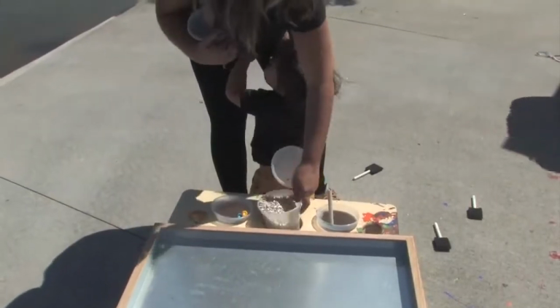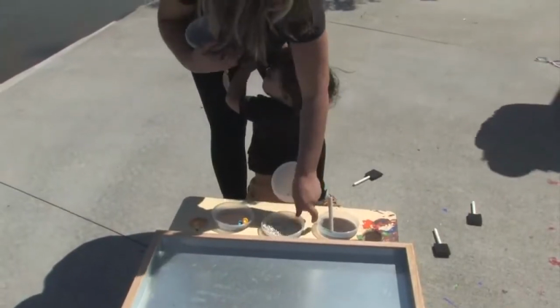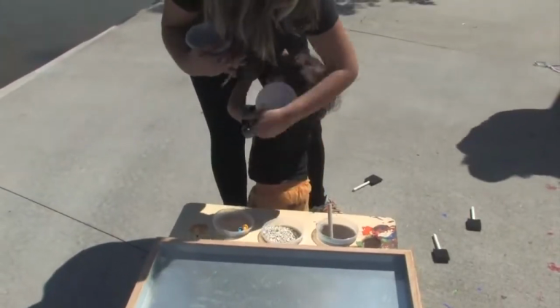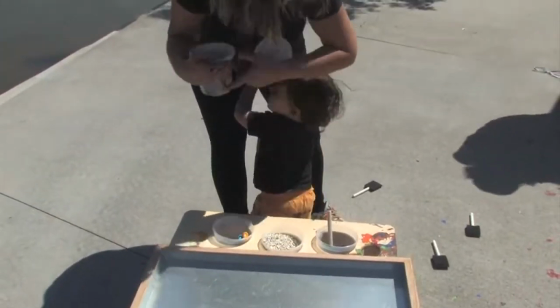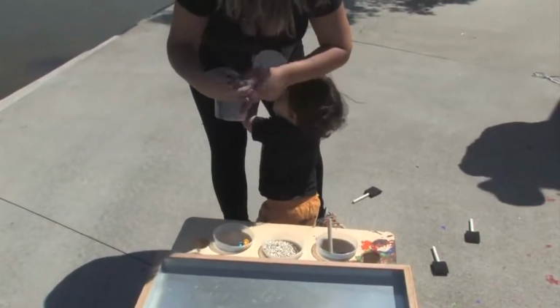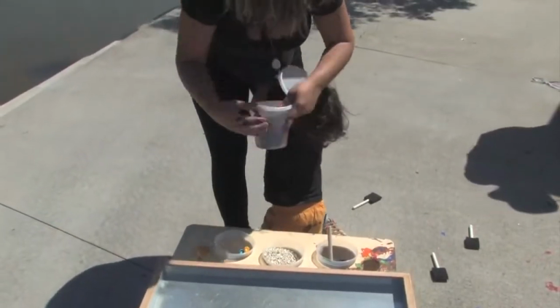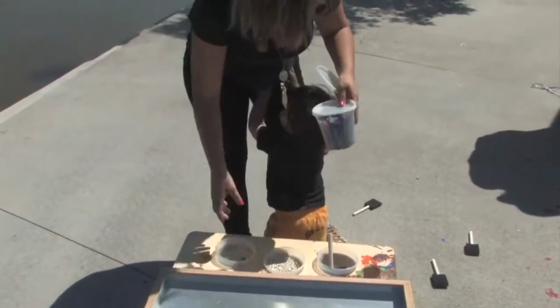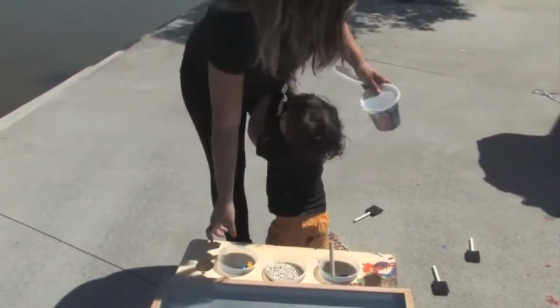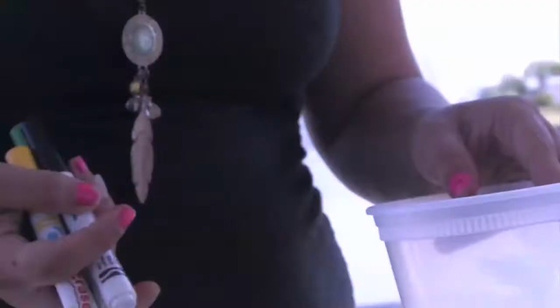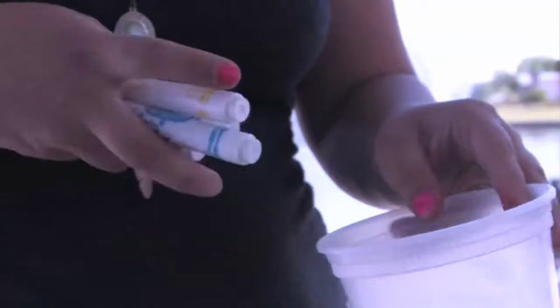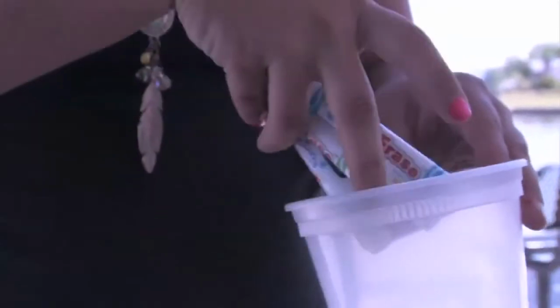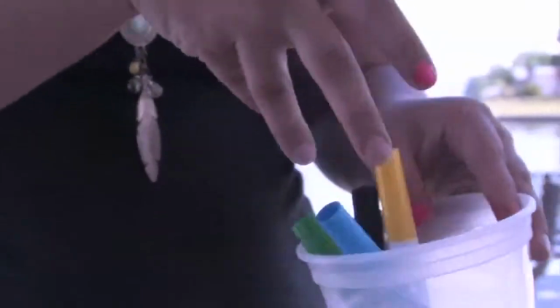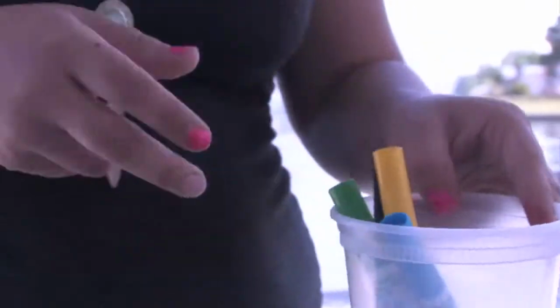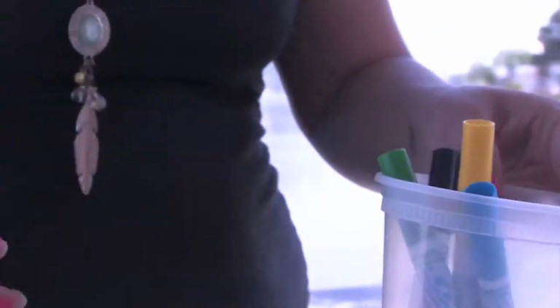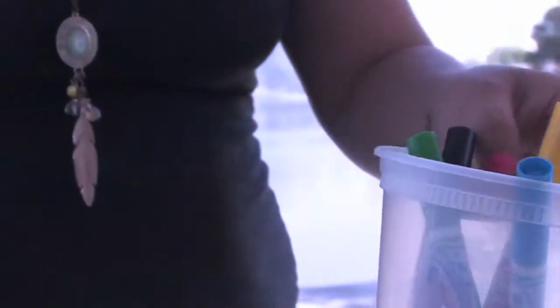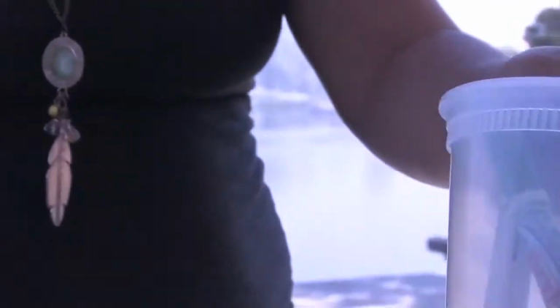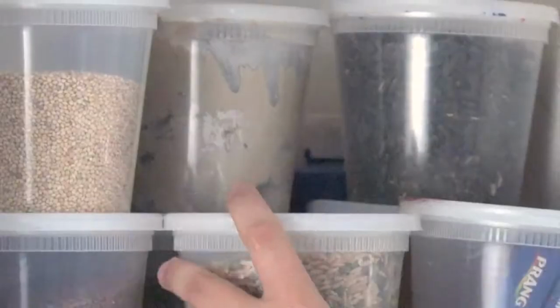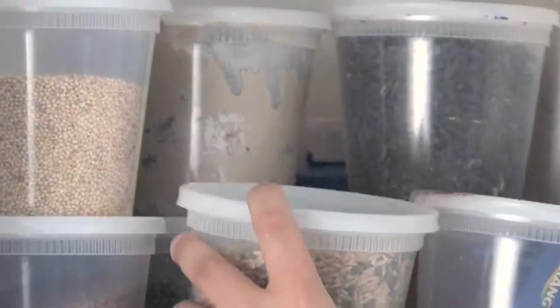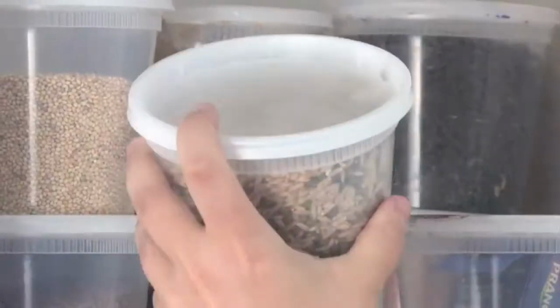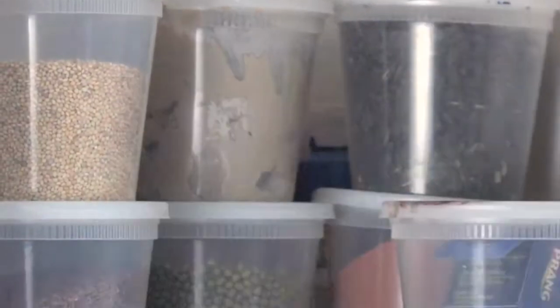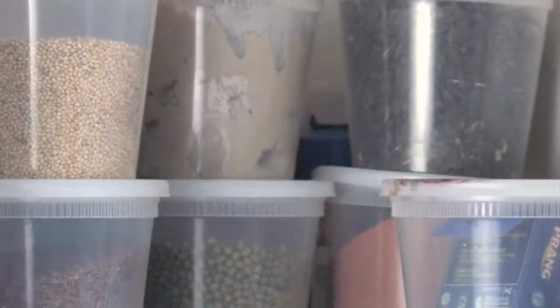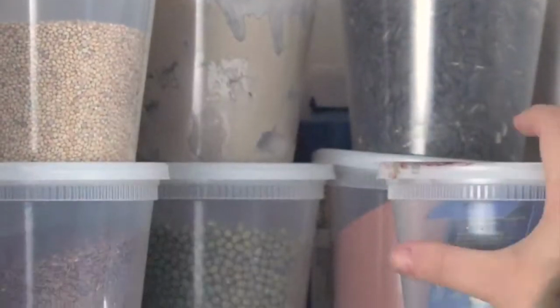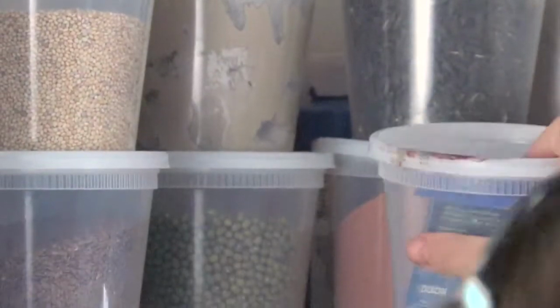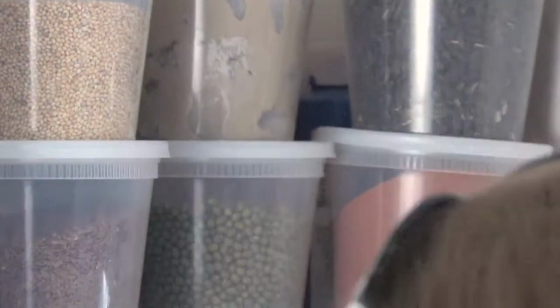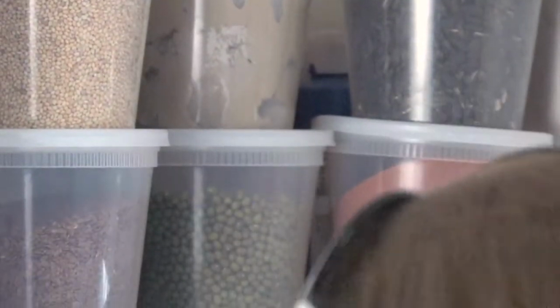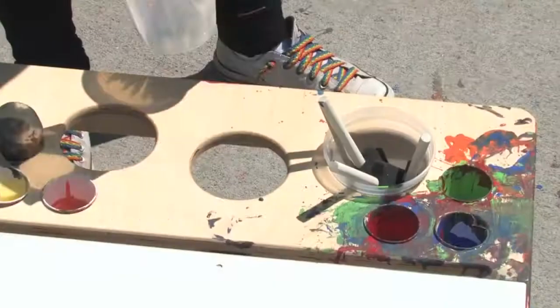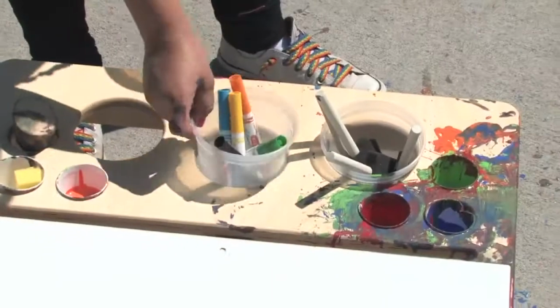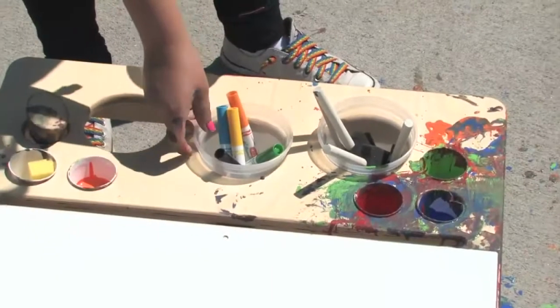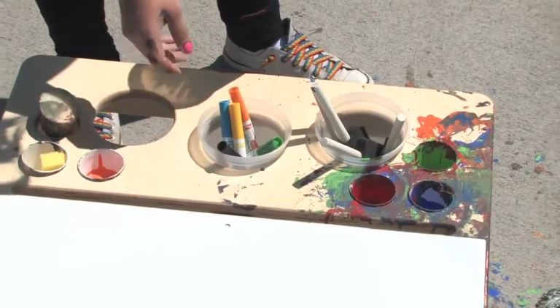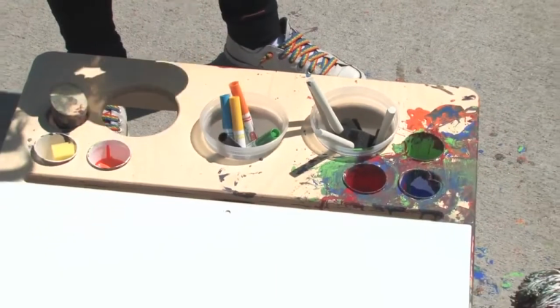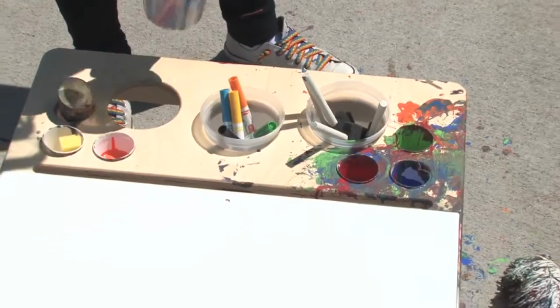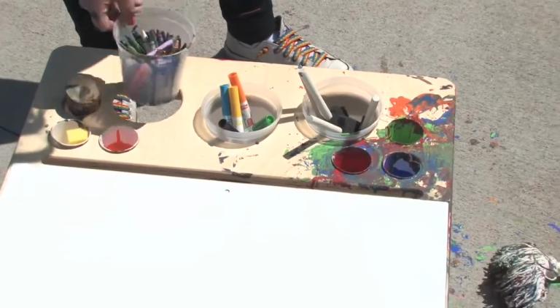They say, oh we want some flax seeds, or we want some crayons, or we want the markers. Go over, take them off the shelf. Boom, they're ready to go.